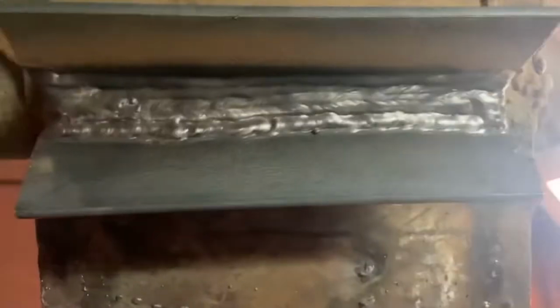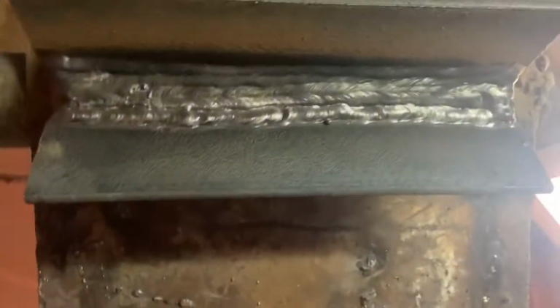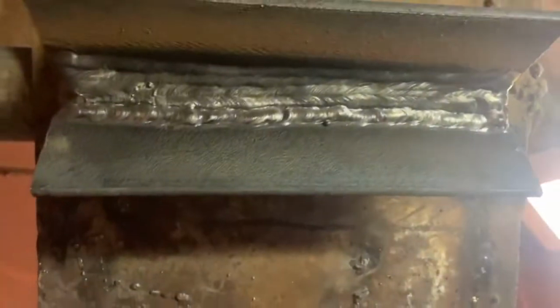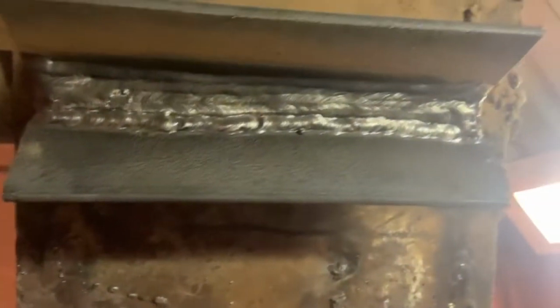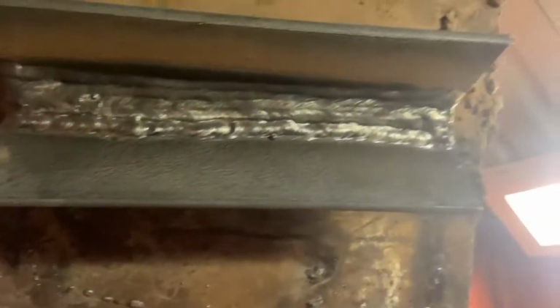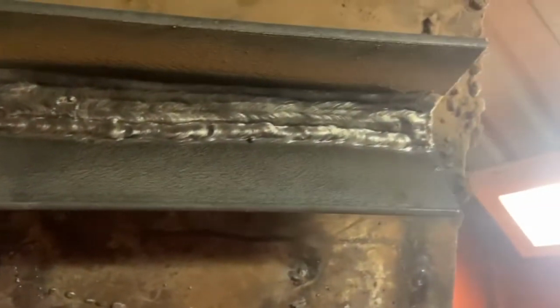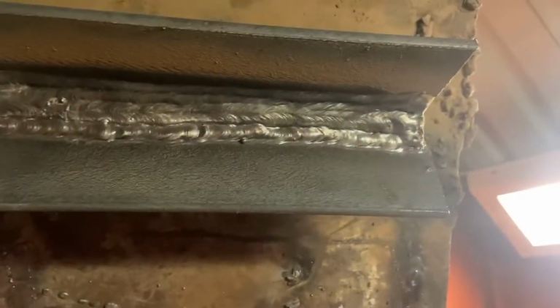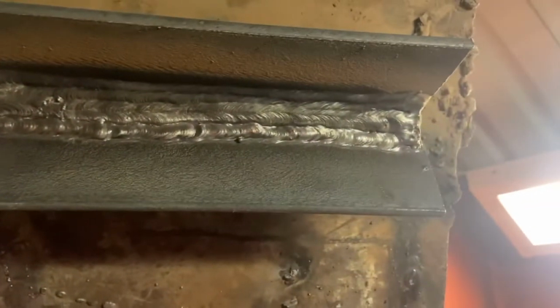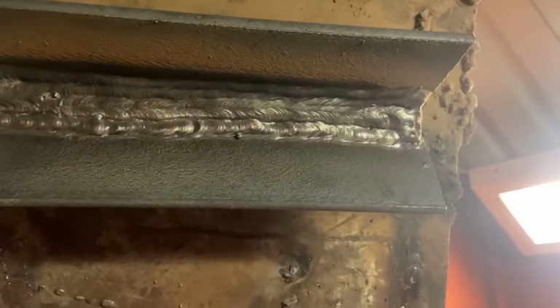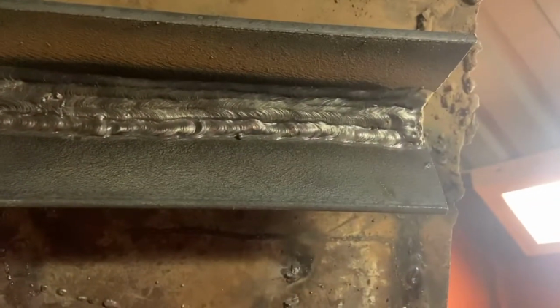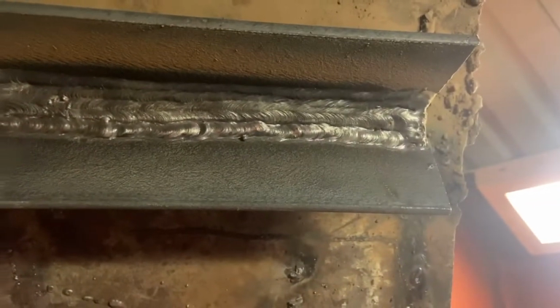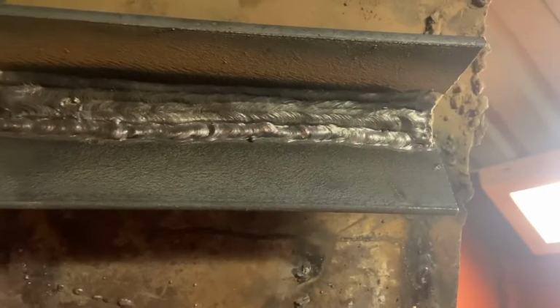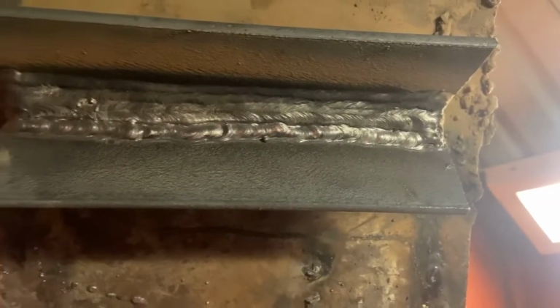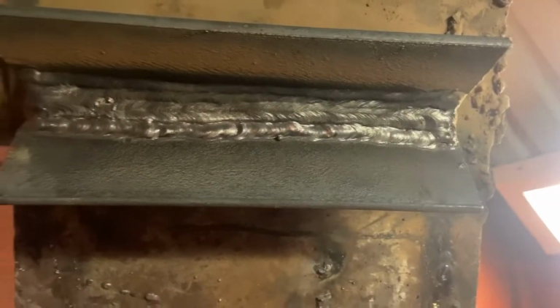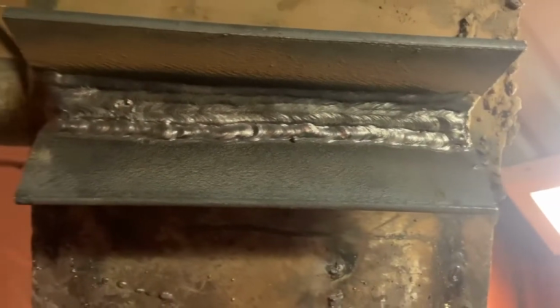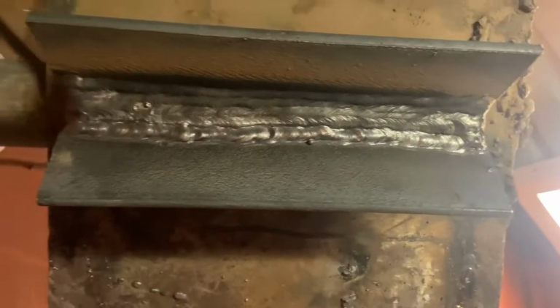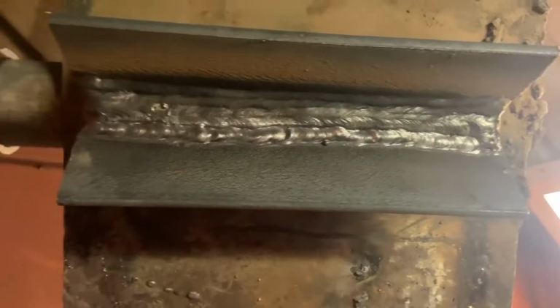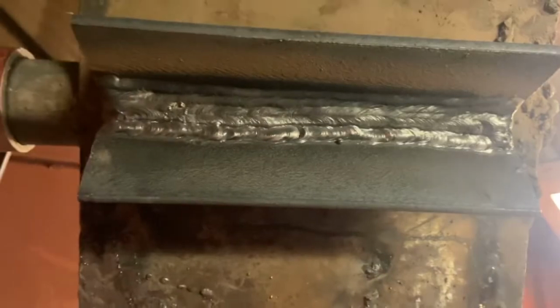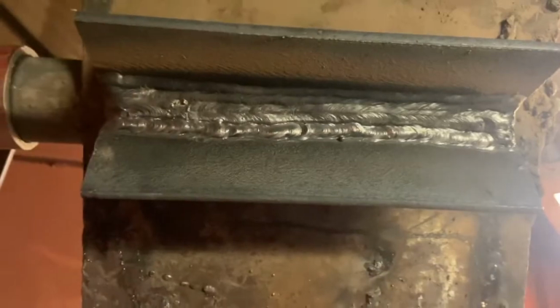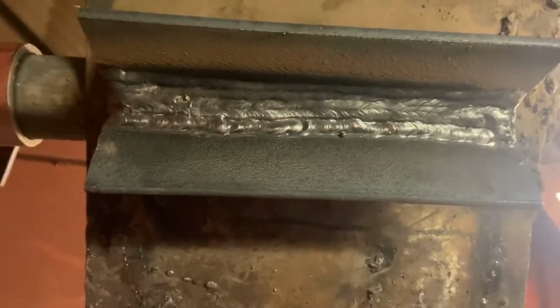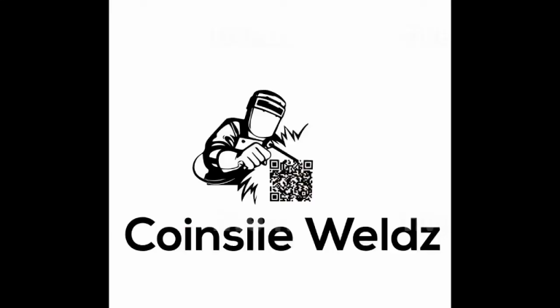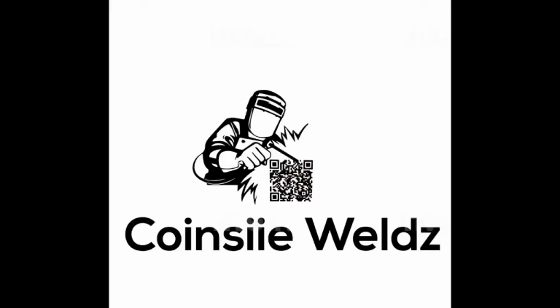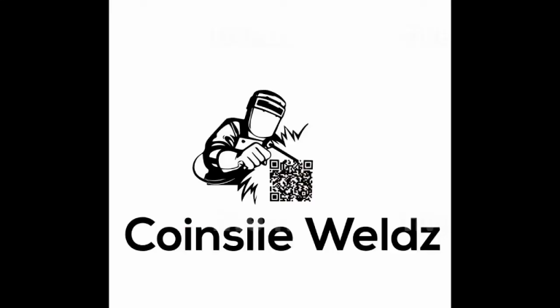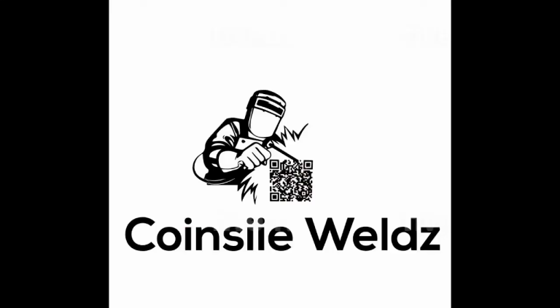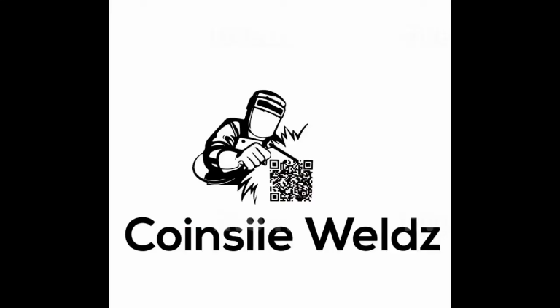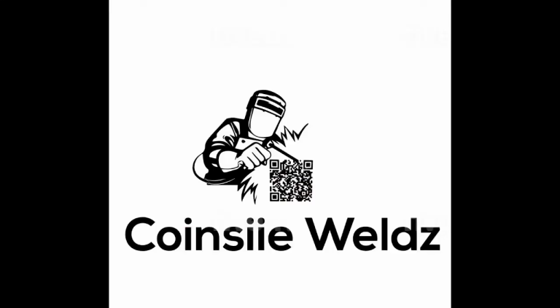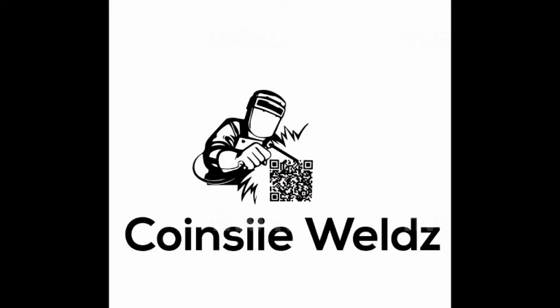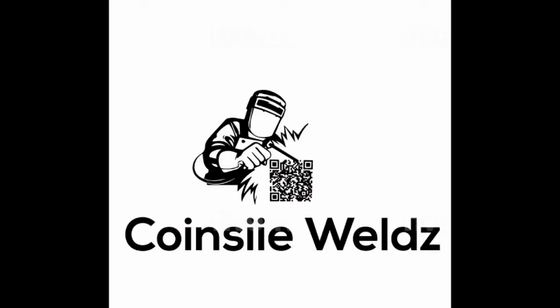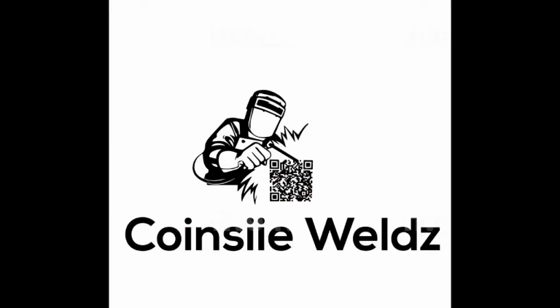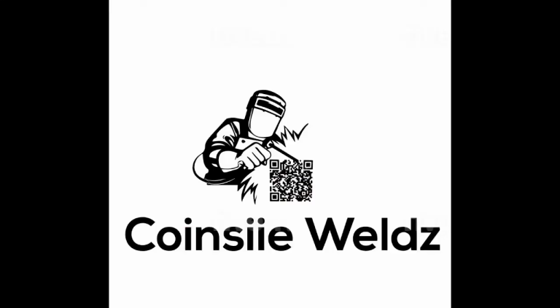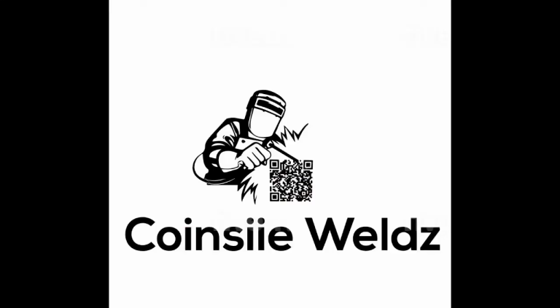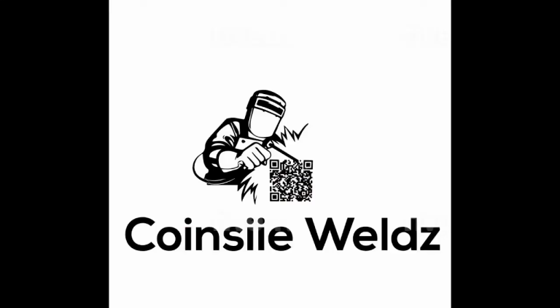I go ahead and clean it — this is what it looks like. A couple of beads. Keep running stringers — stay tuned, Coins You Weld.